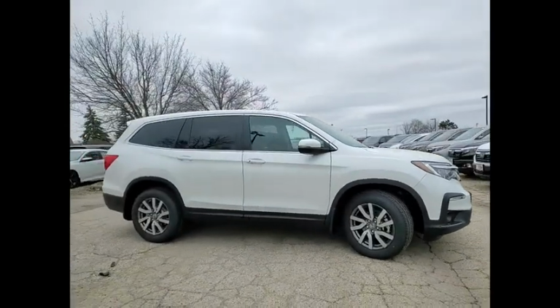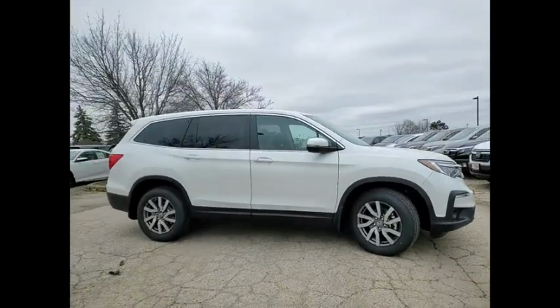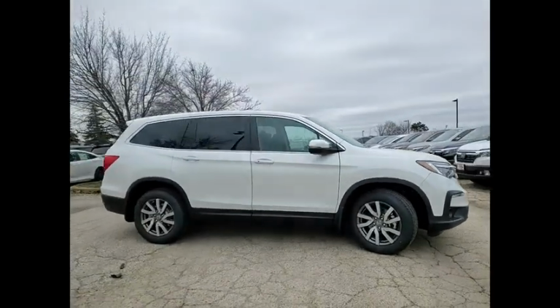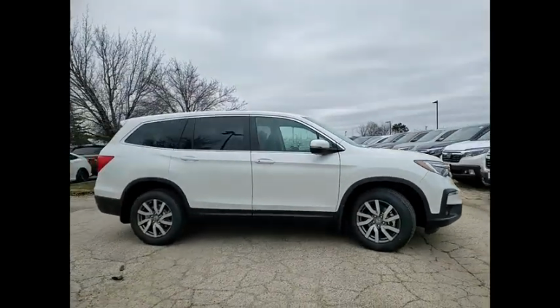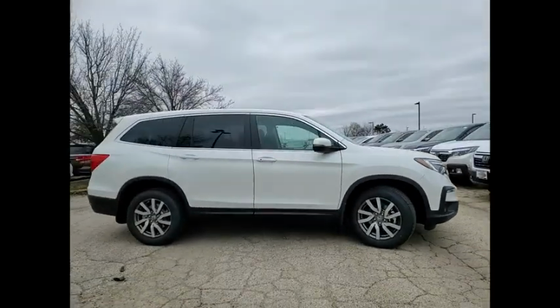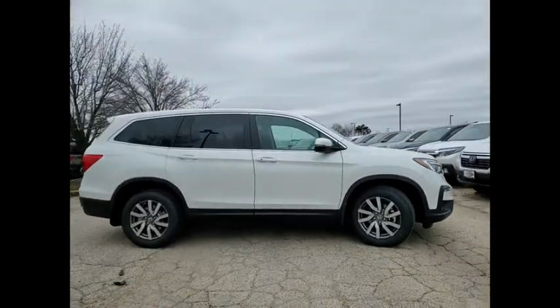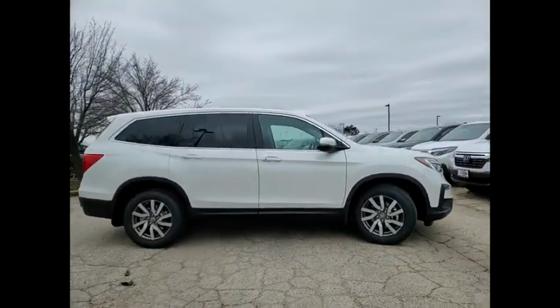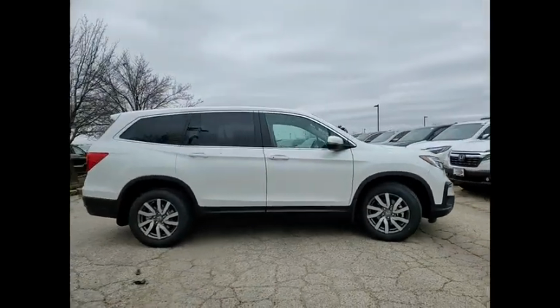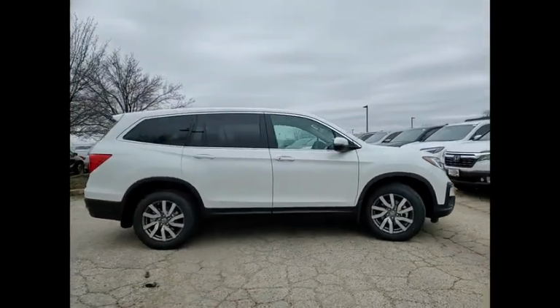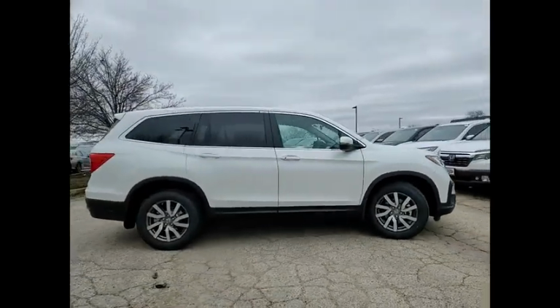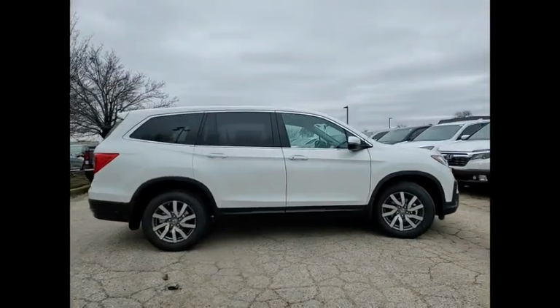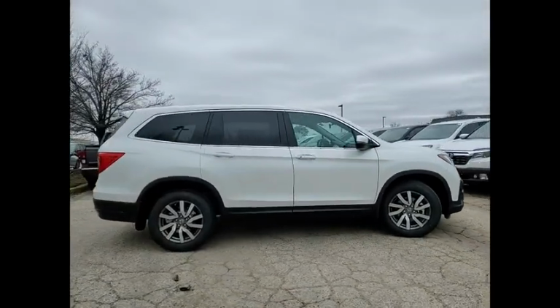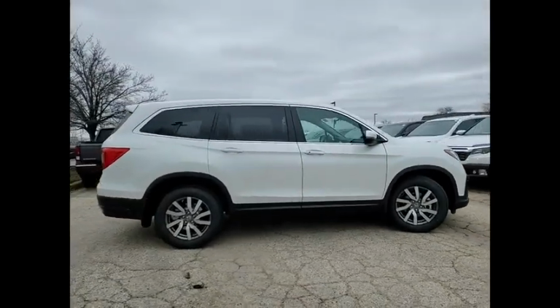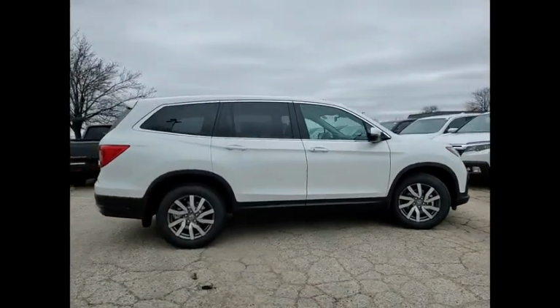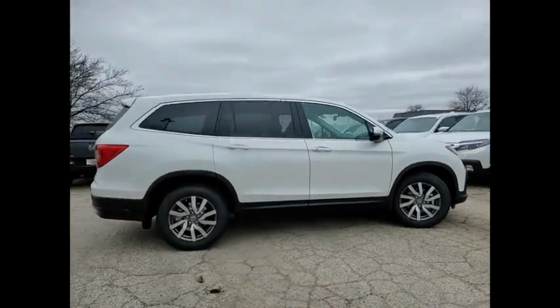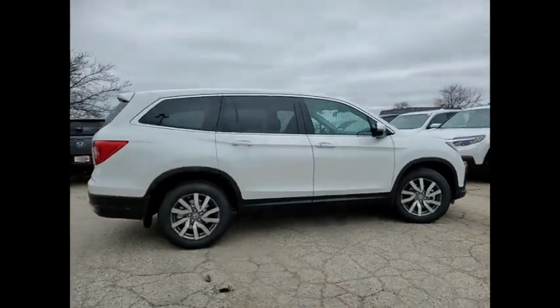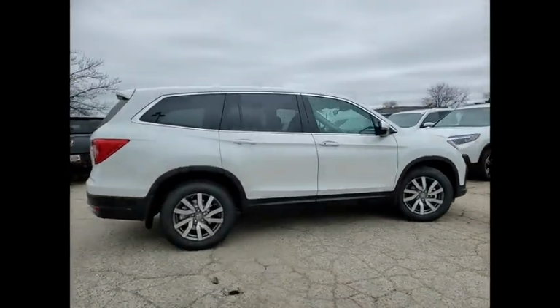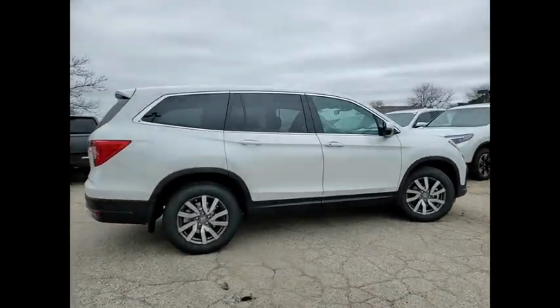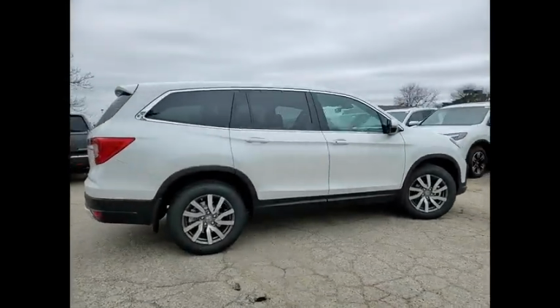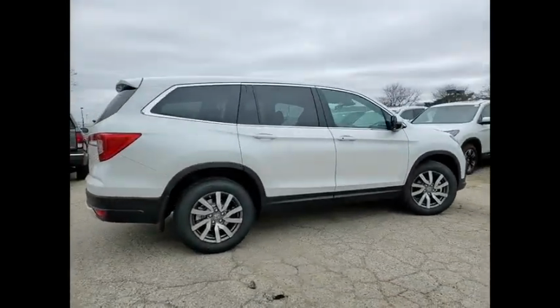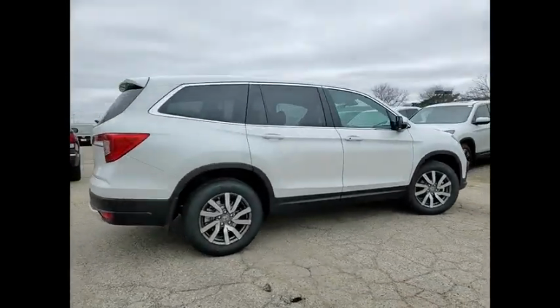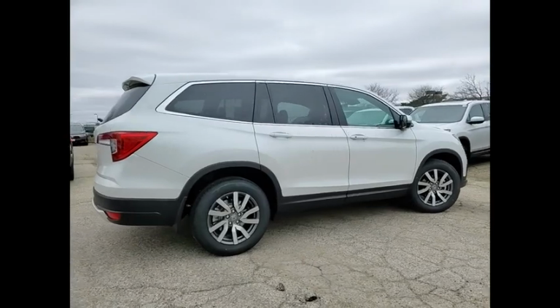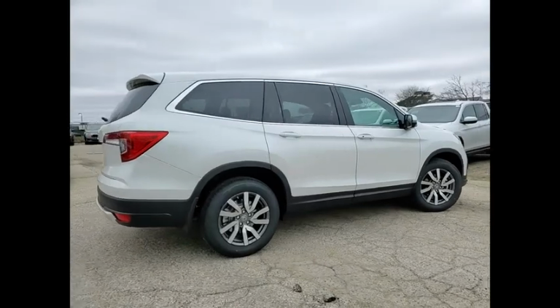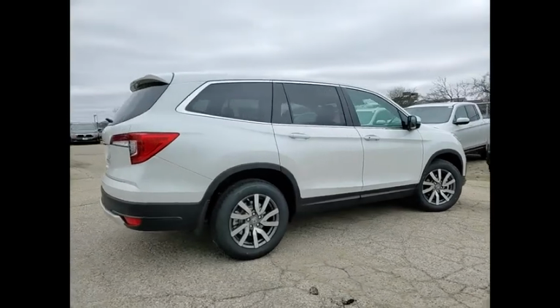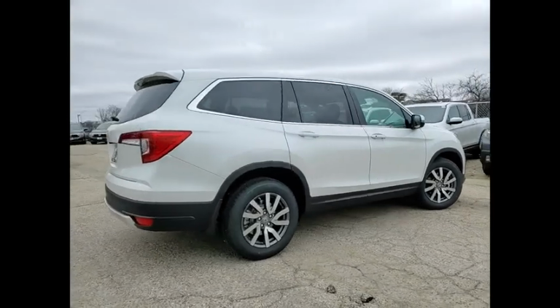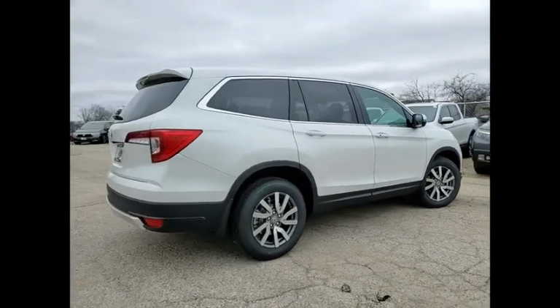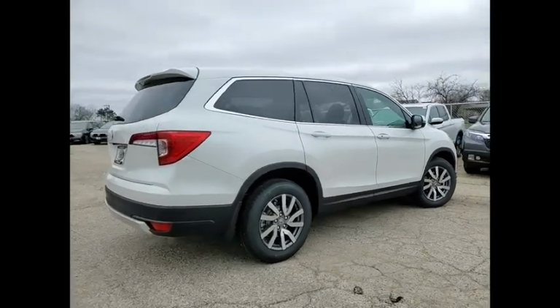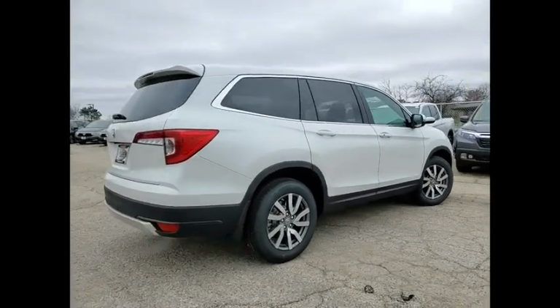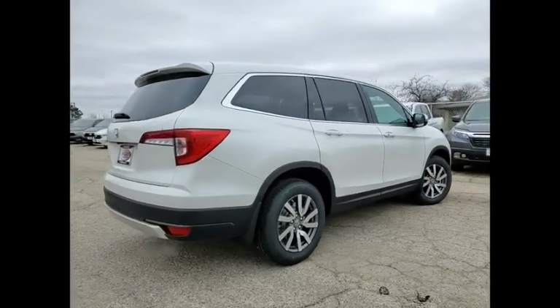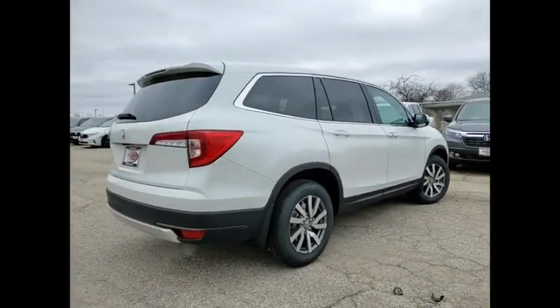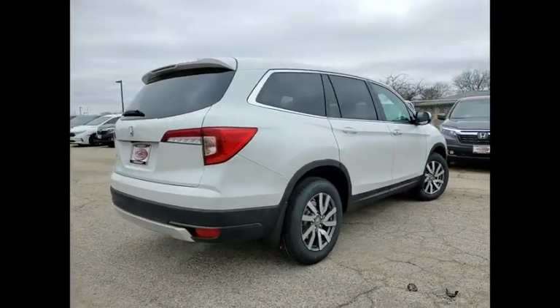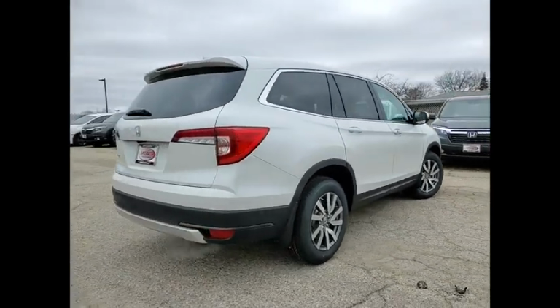This vehicle has less than 100 miles. Here are some of this vehicle's great options: Tire pressure monitor.